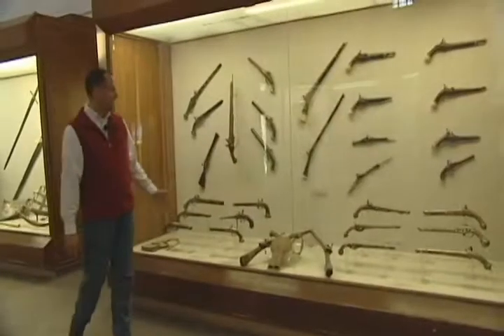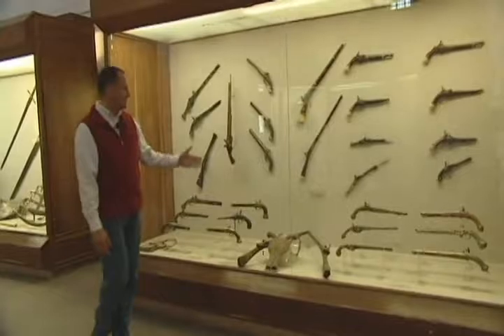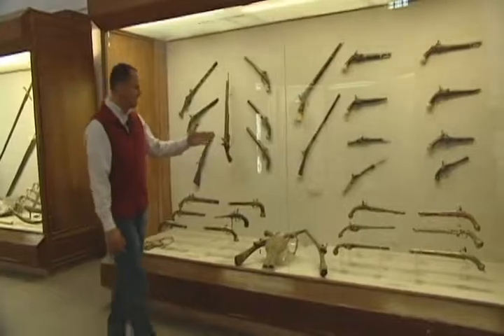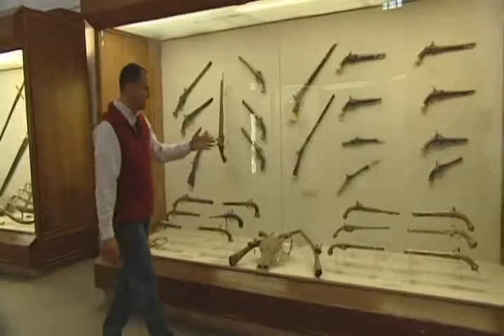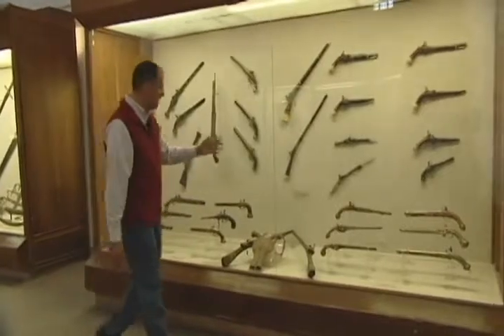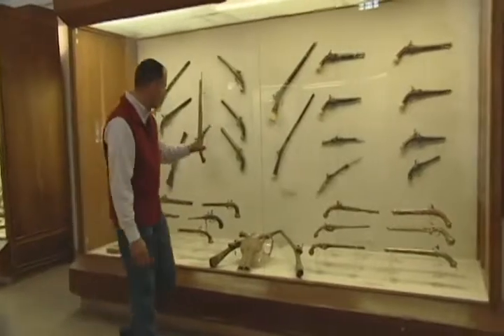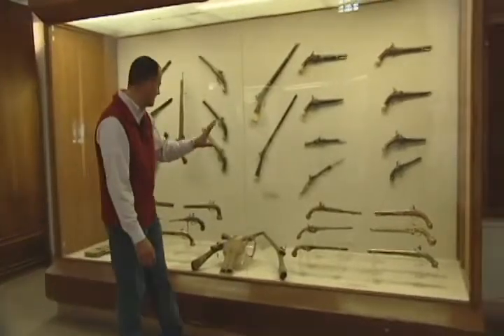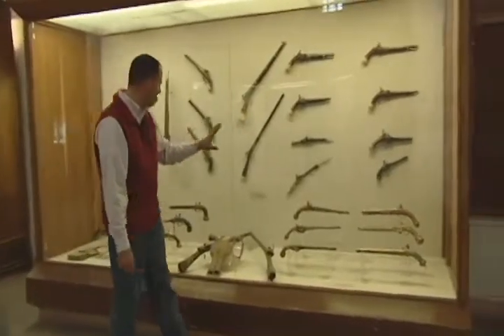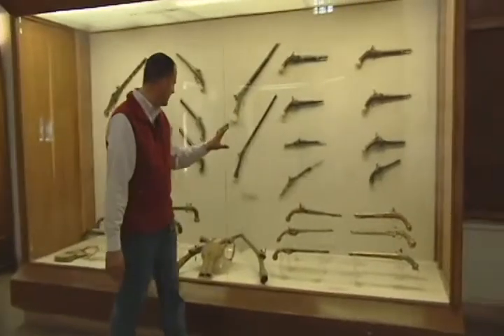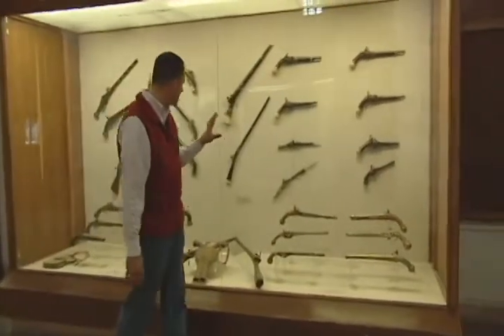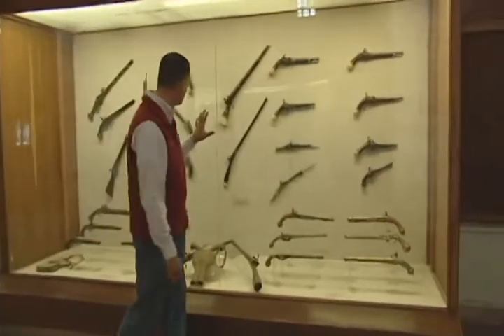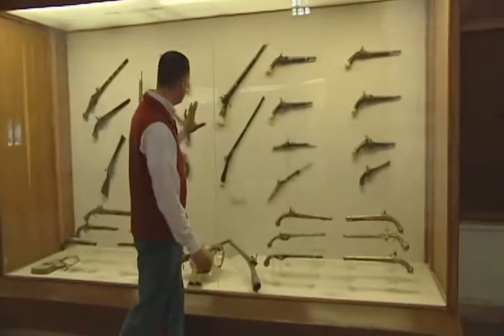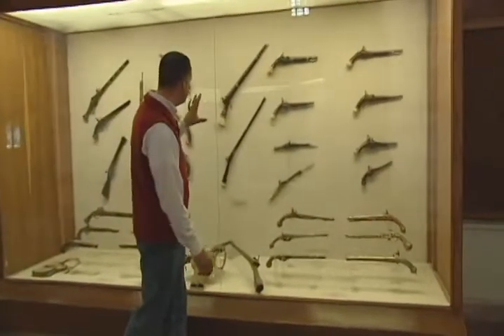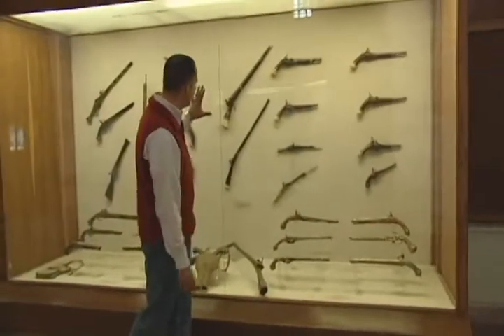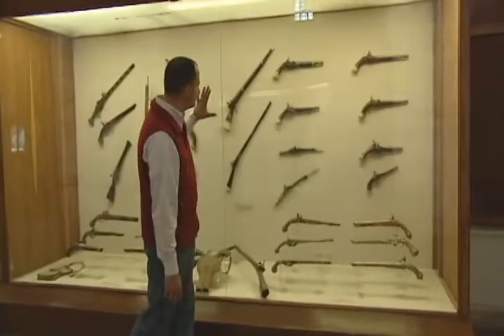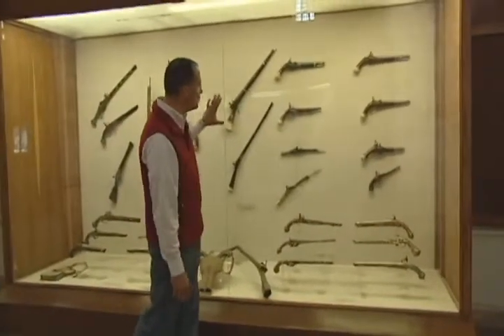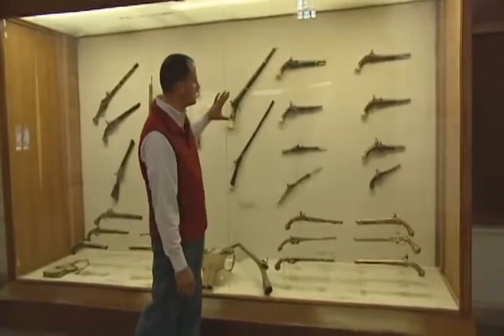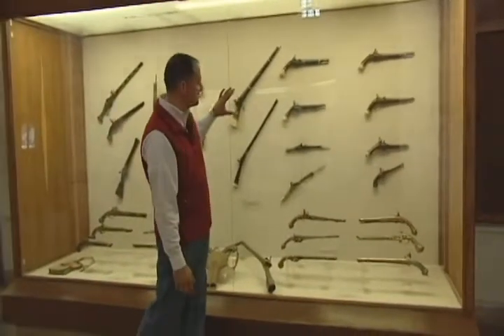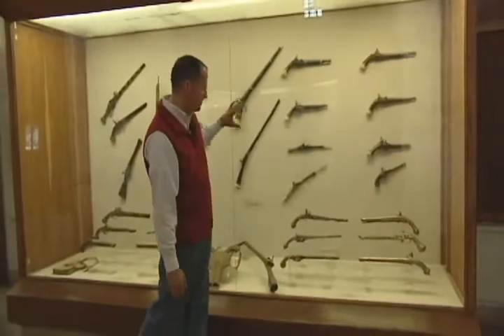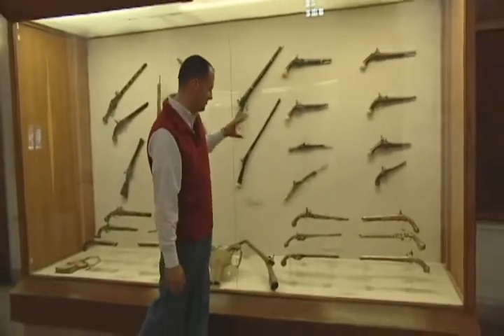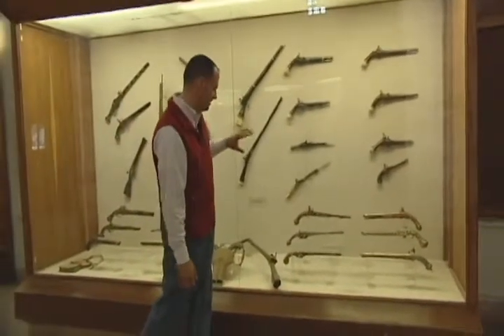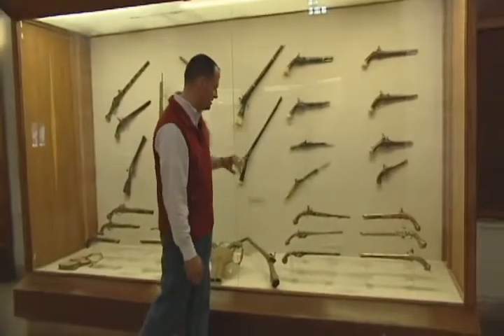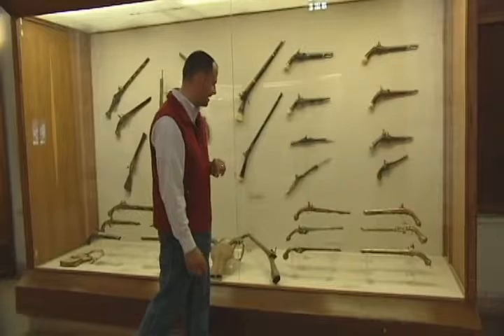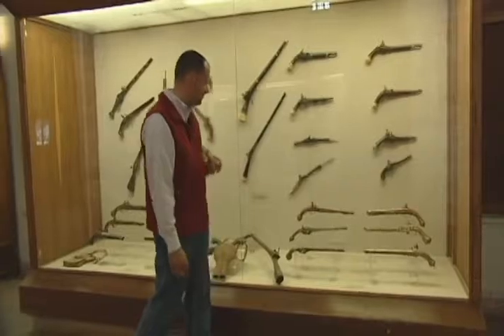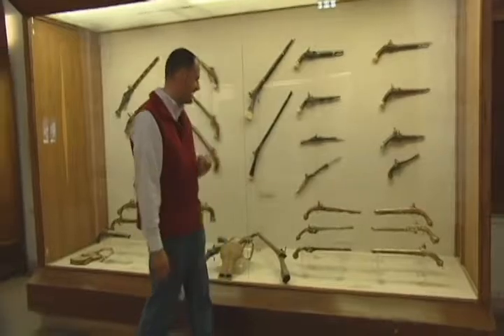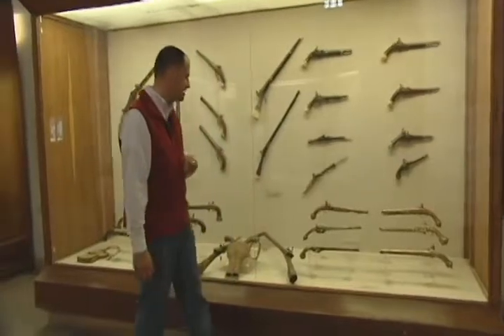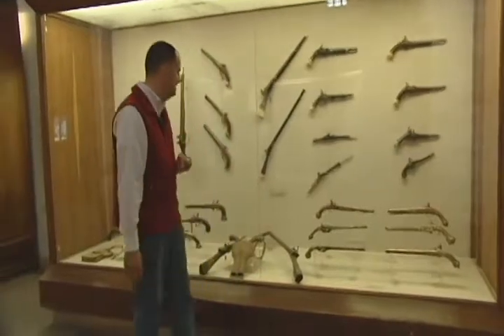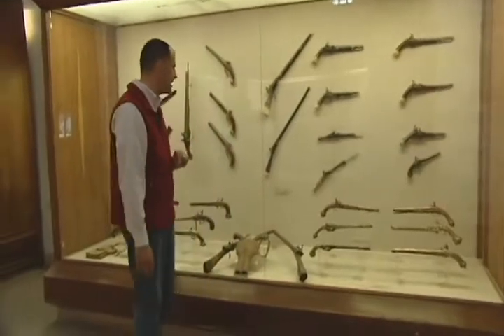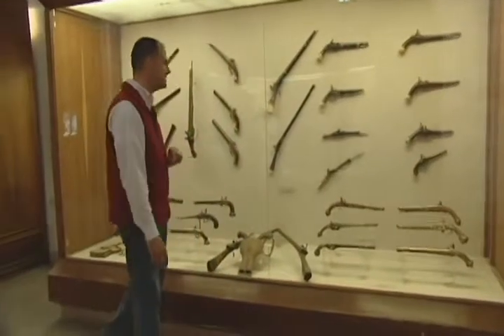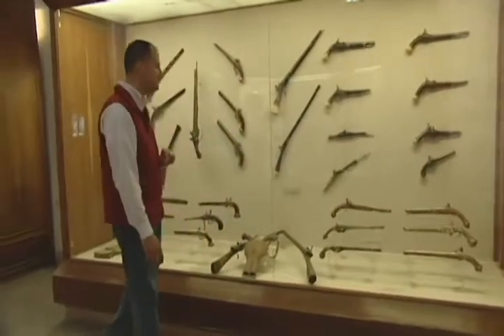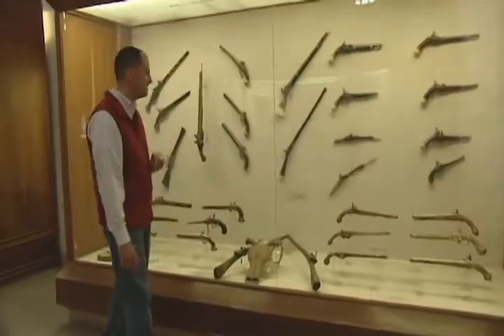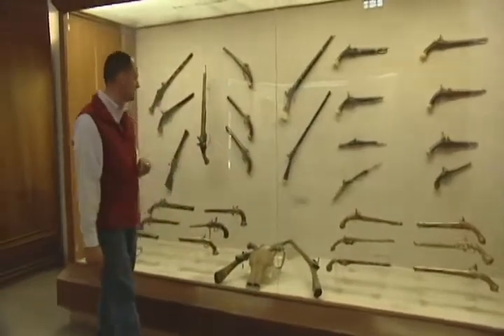On this side of the case, these are Turkish pistols specifically designed from the 18th and 19th centuries.